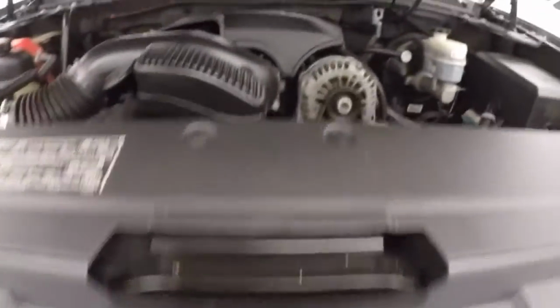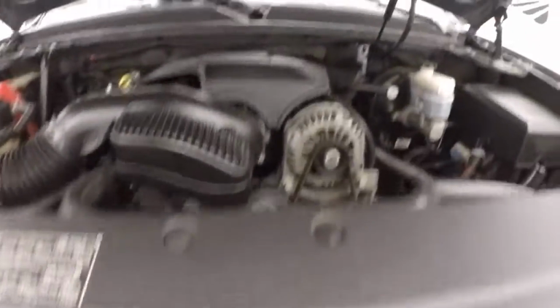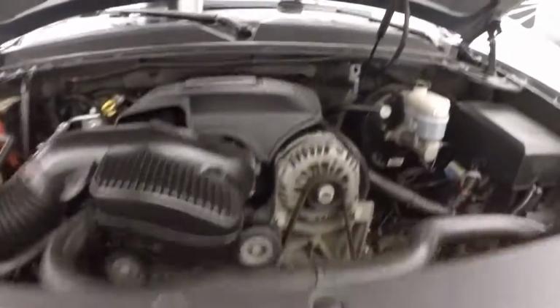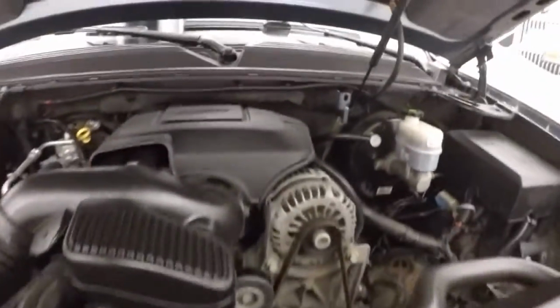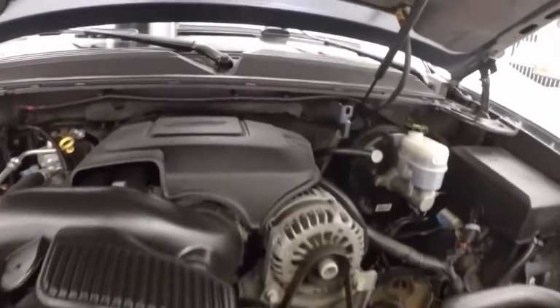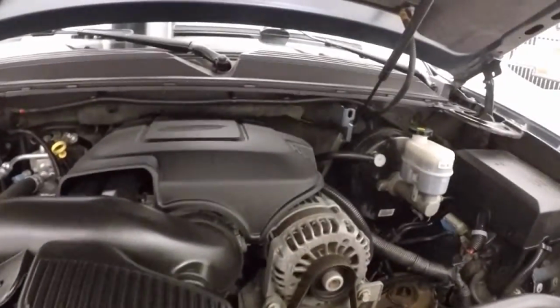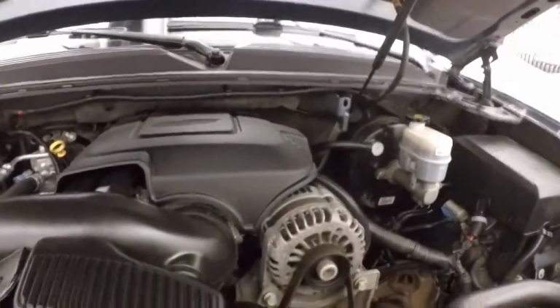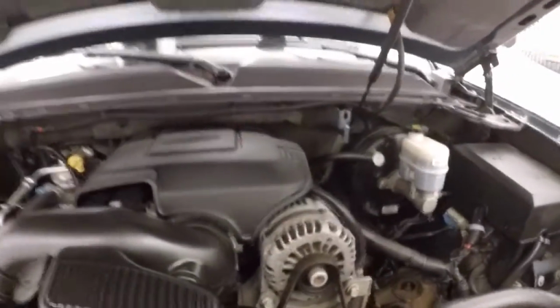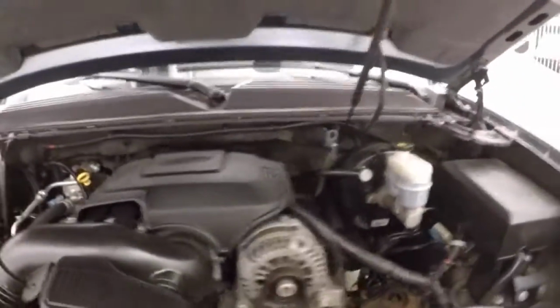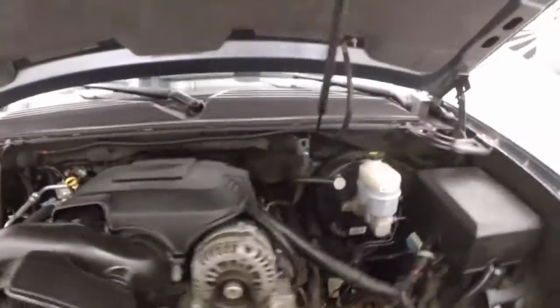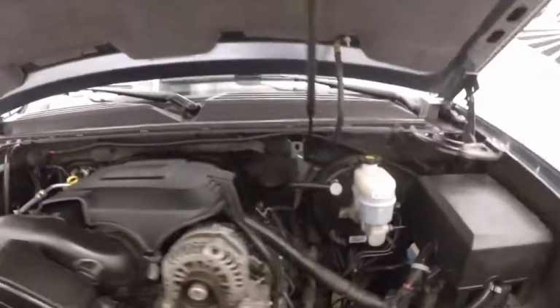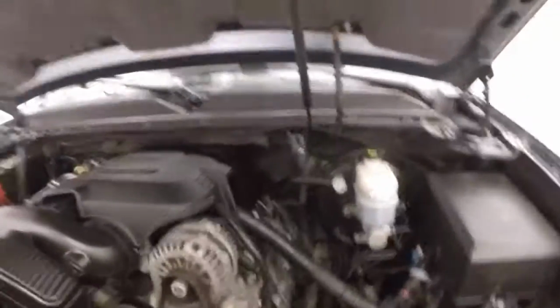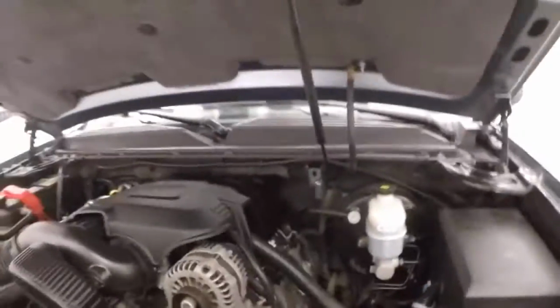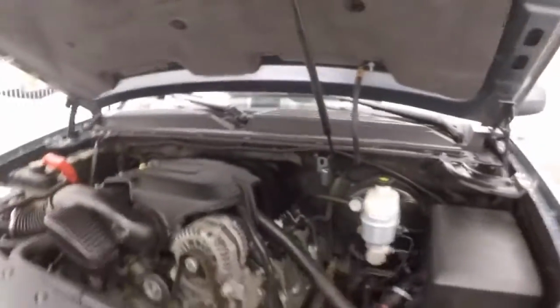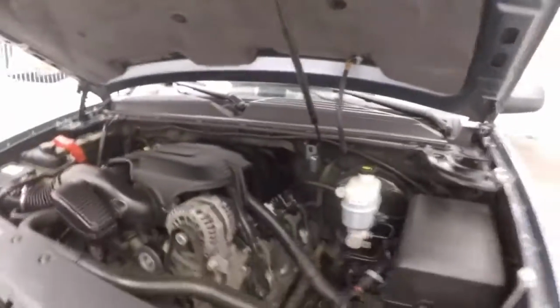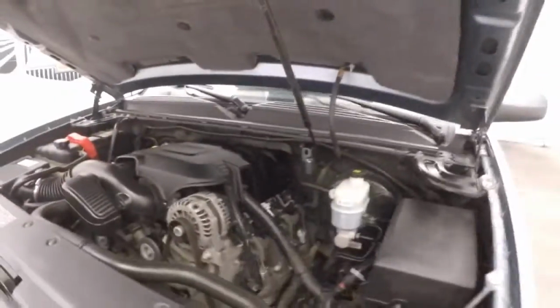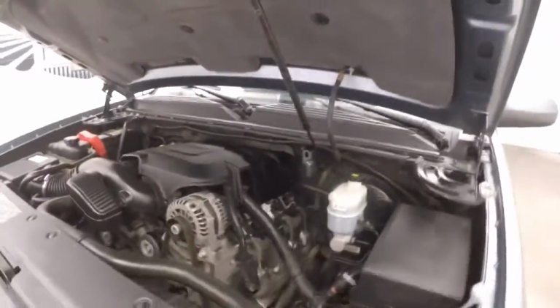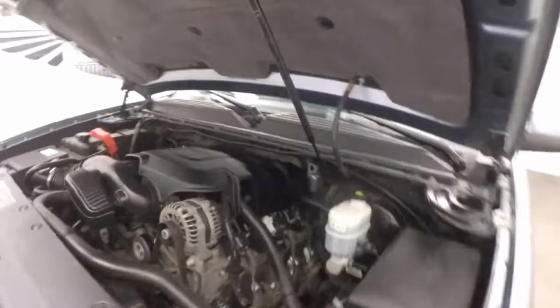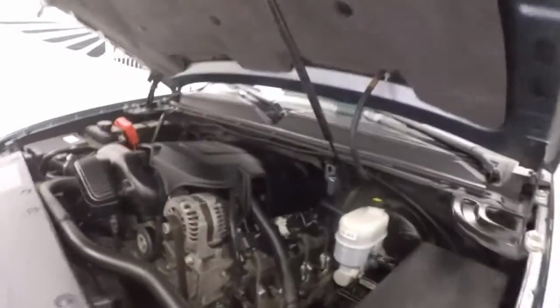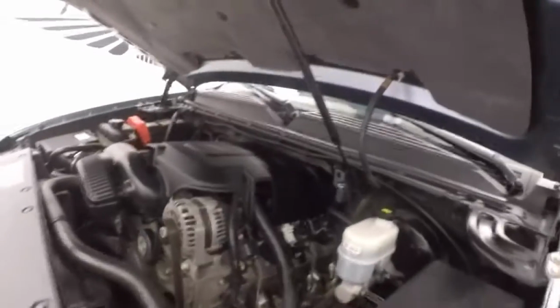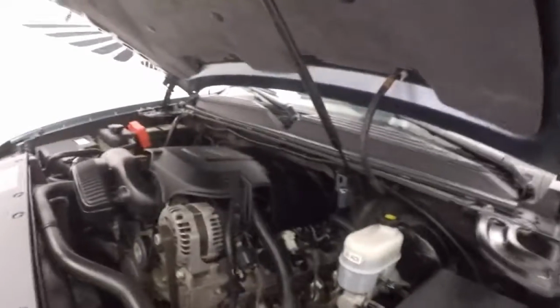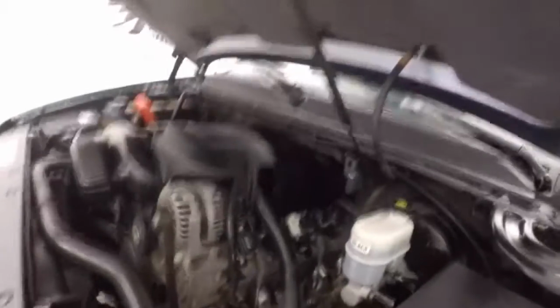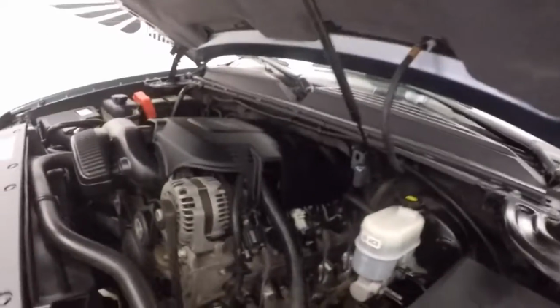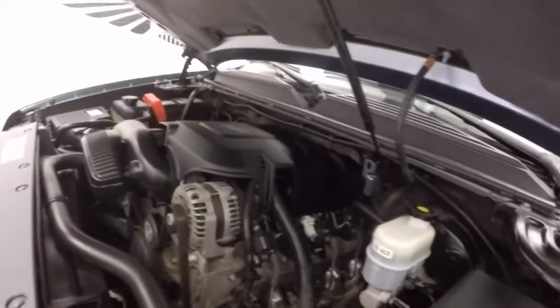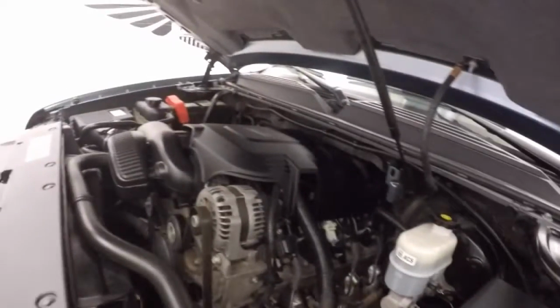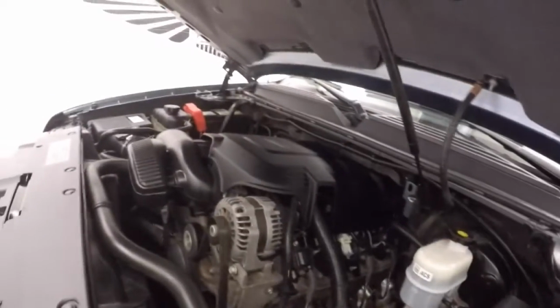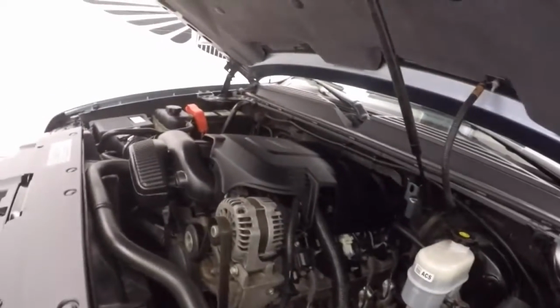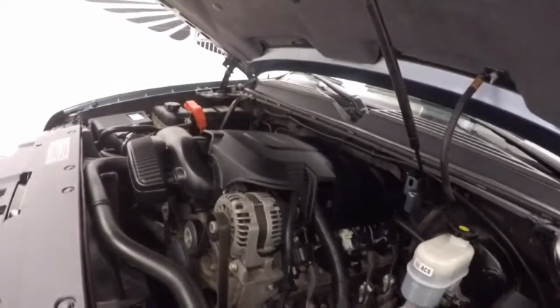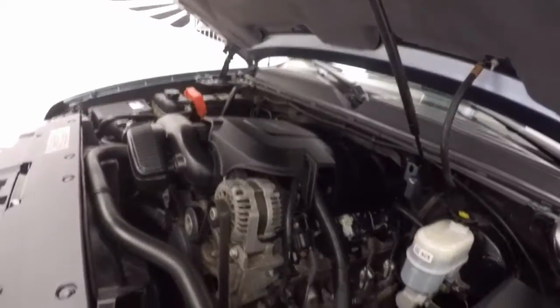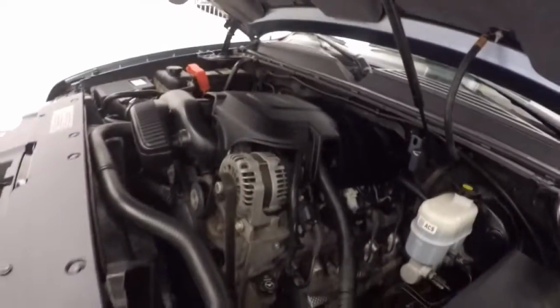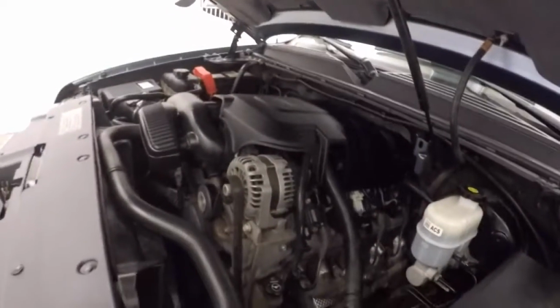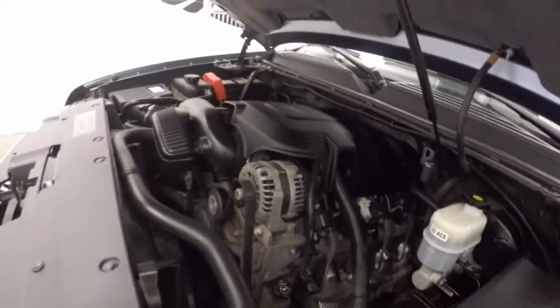And you got your 5.3 liter Vortec V8, kind of nice and smooth, plenty of power, and comes with torque.